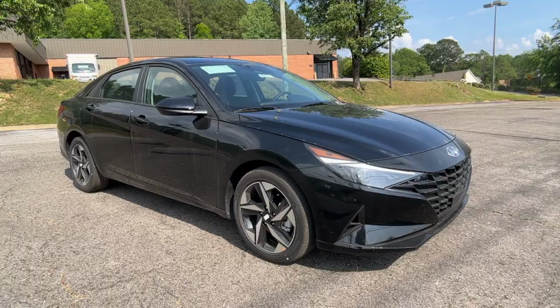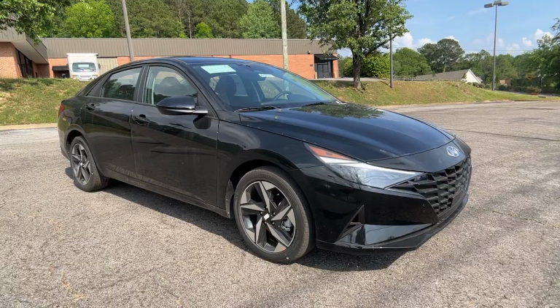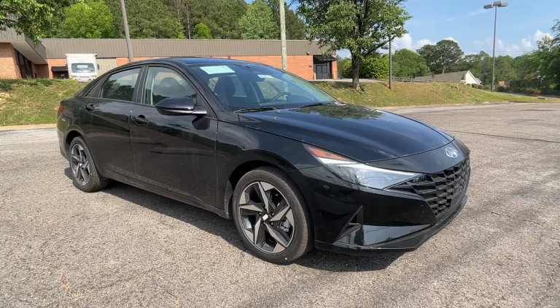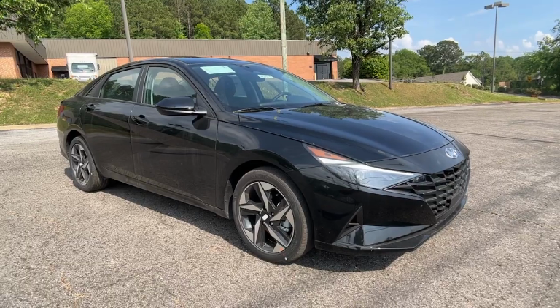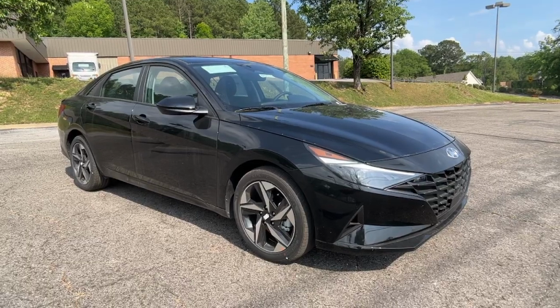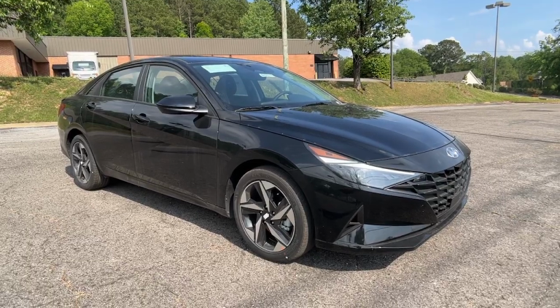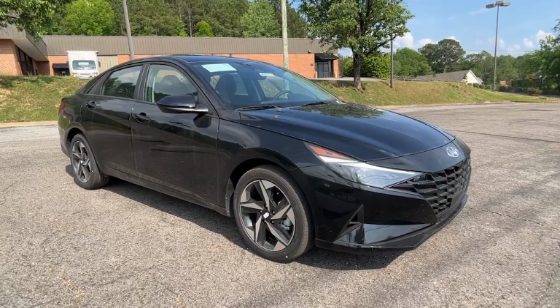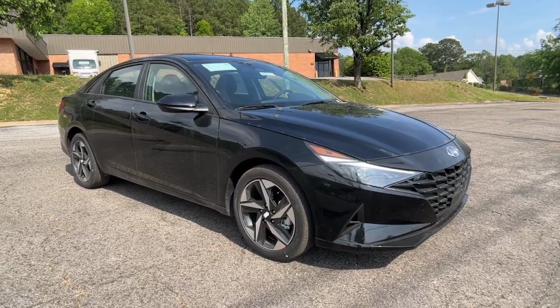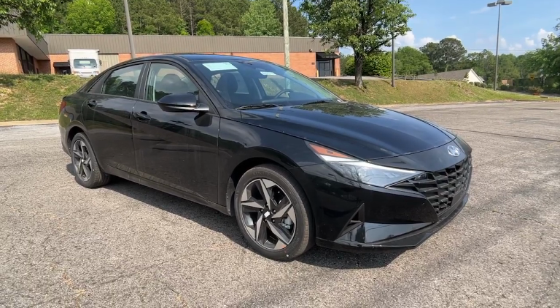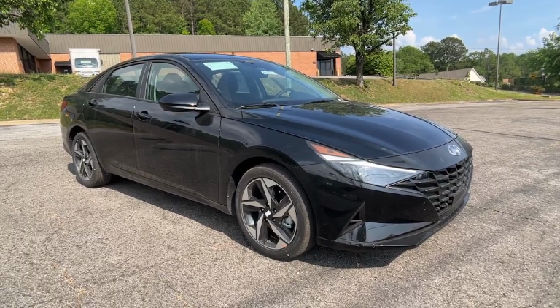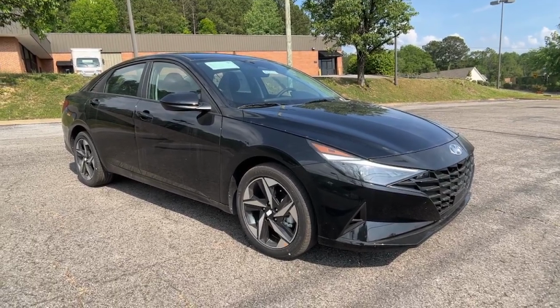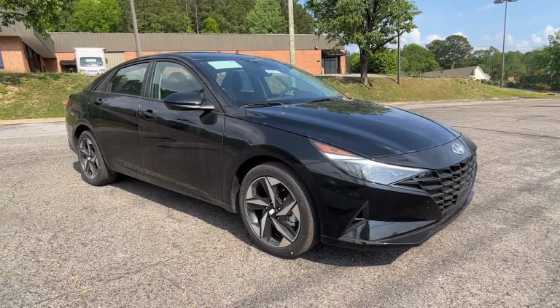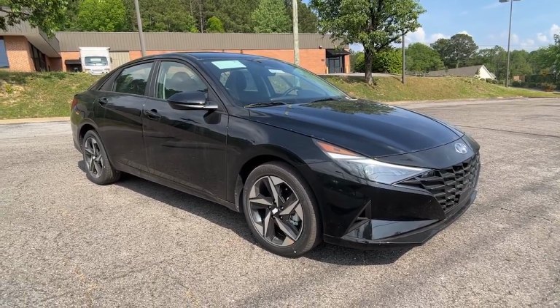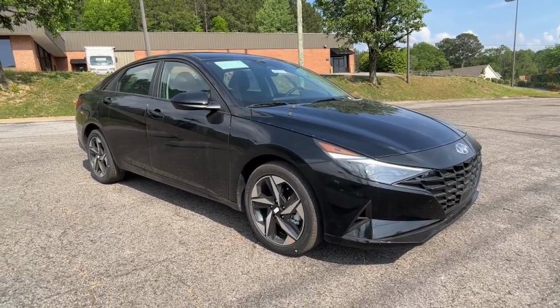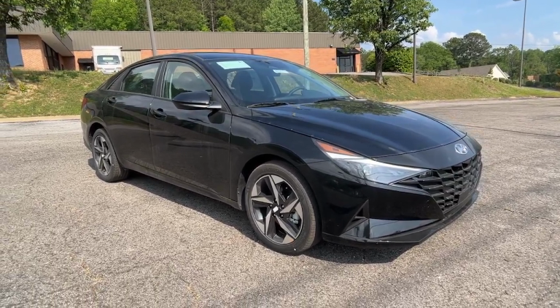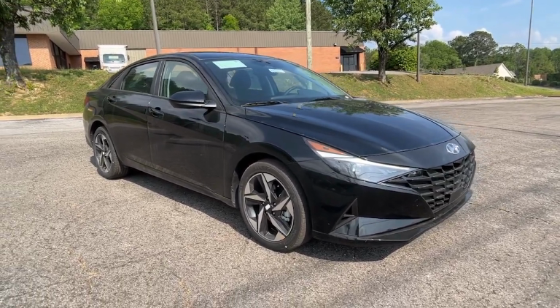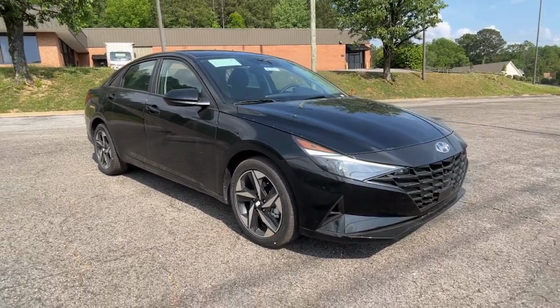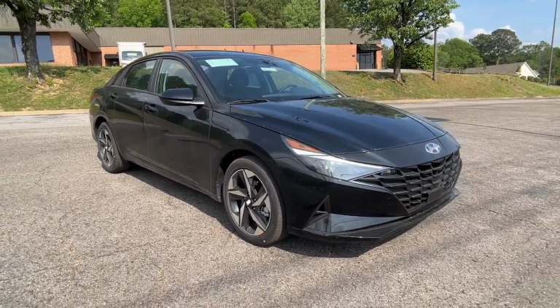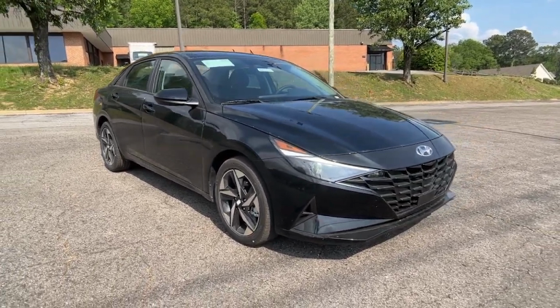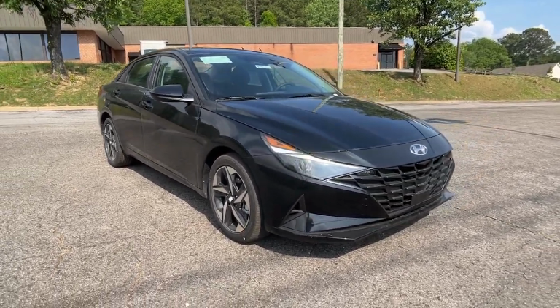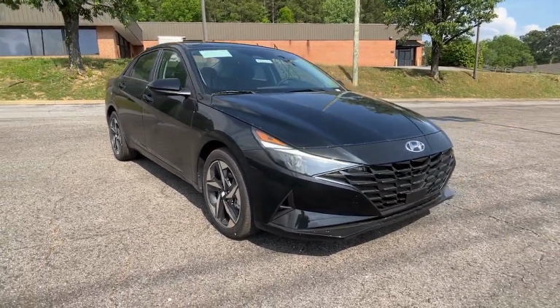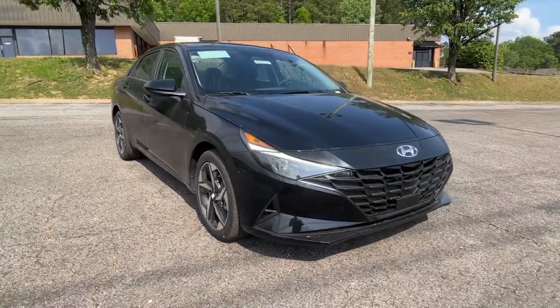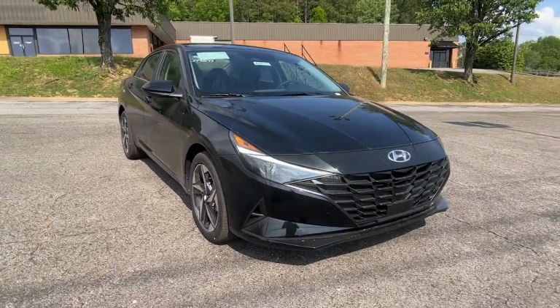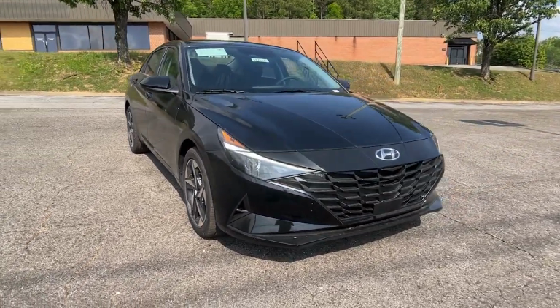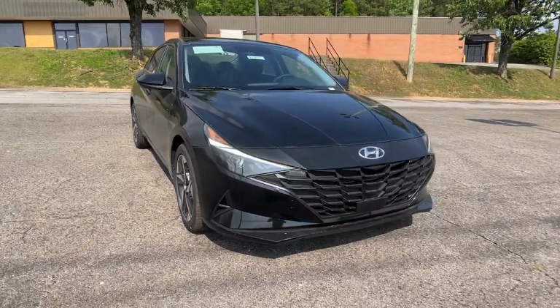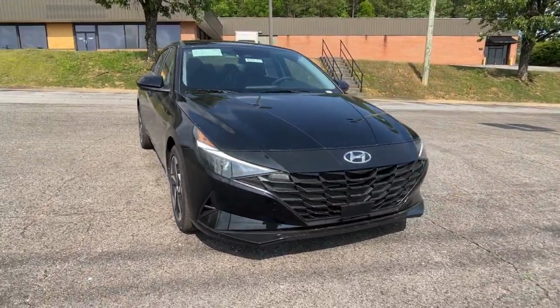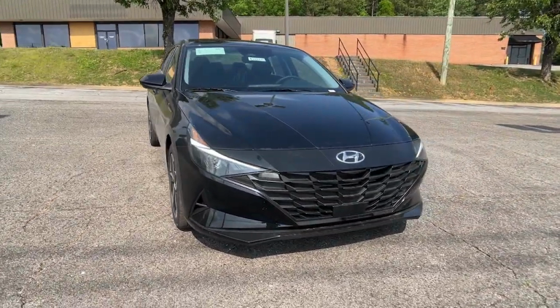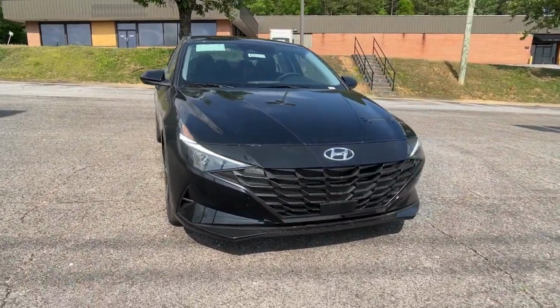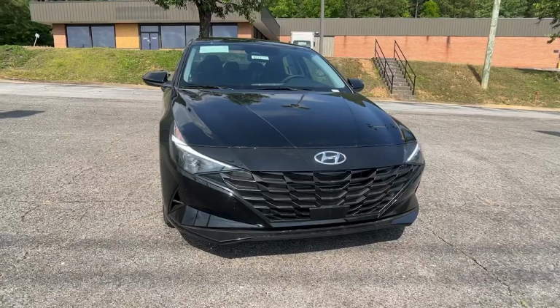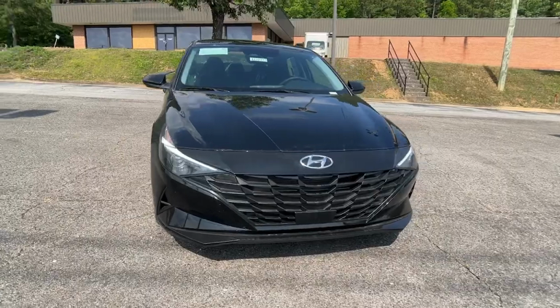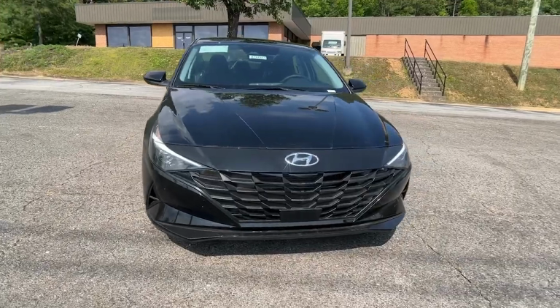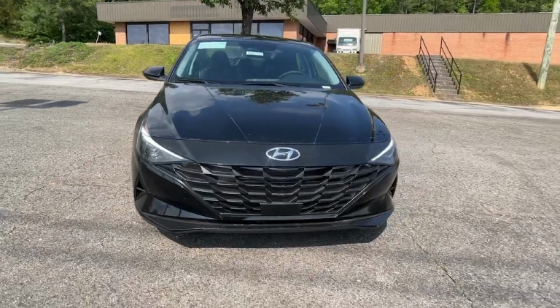Looking for your dream car? It could be the 2023 Hyundai Elantra.